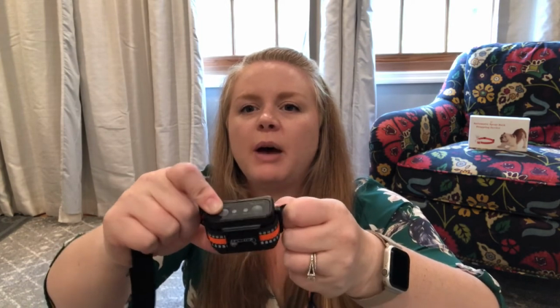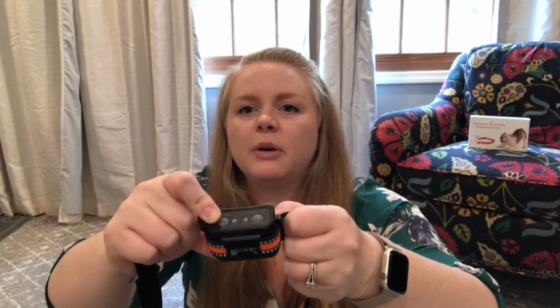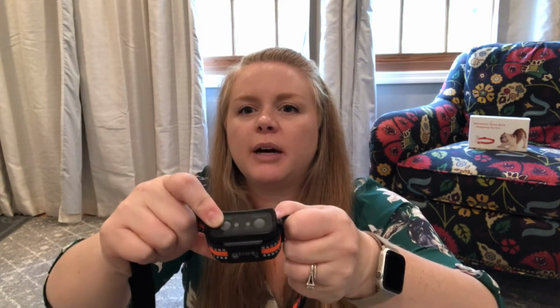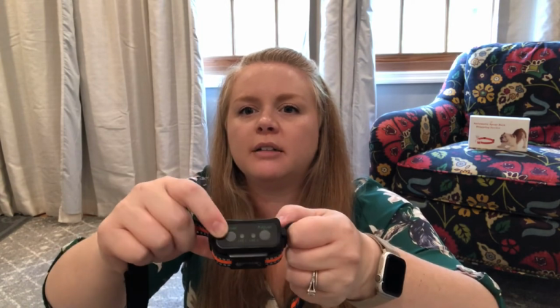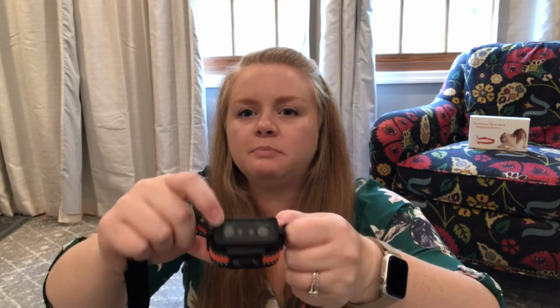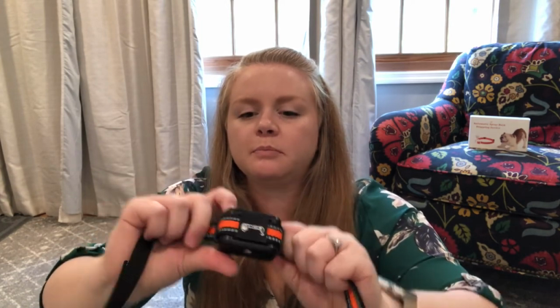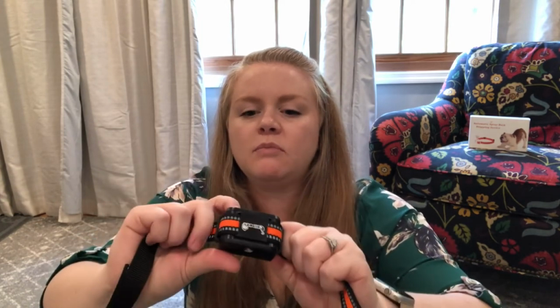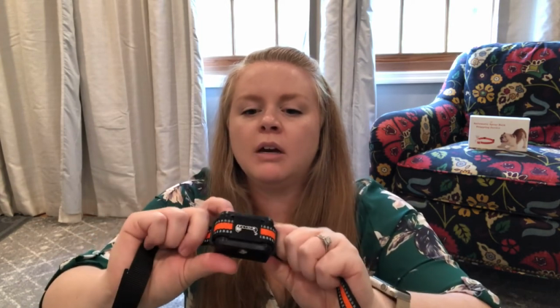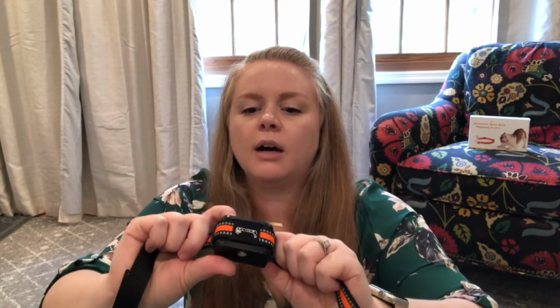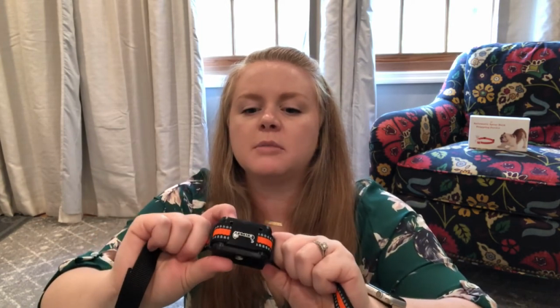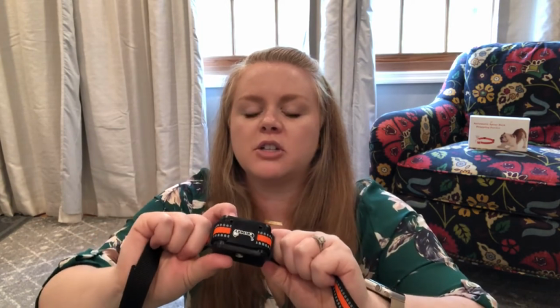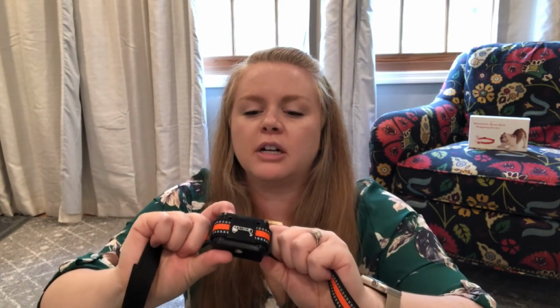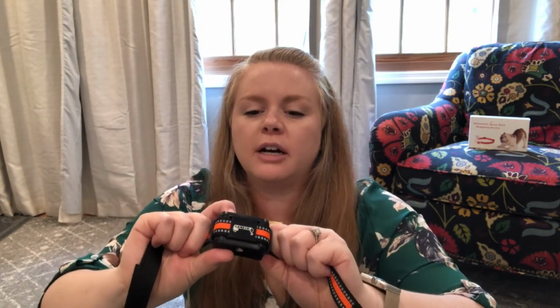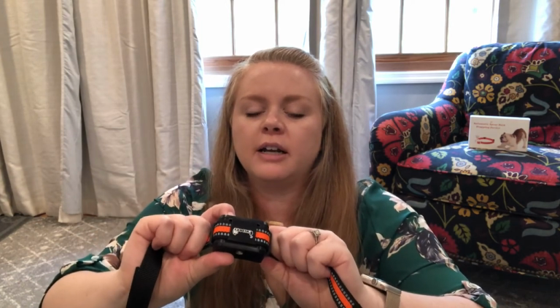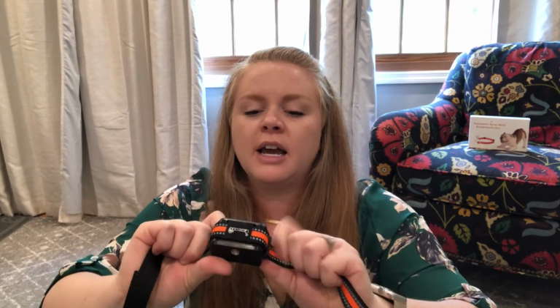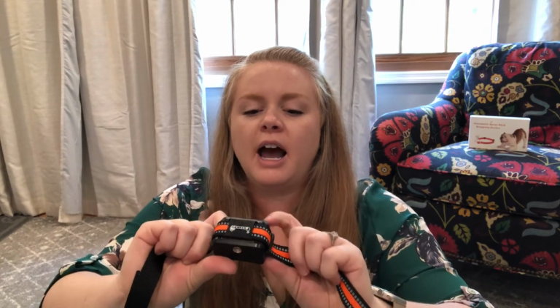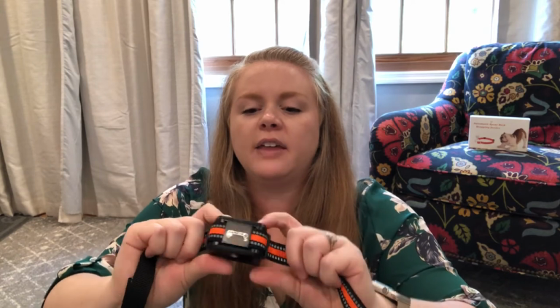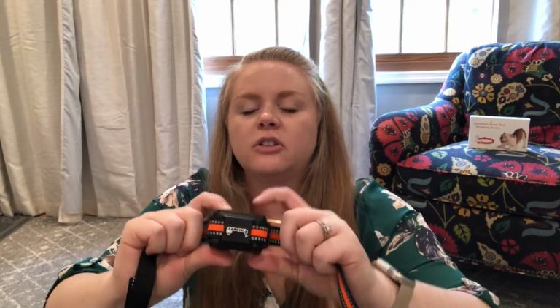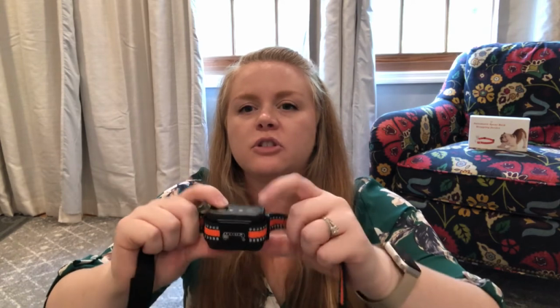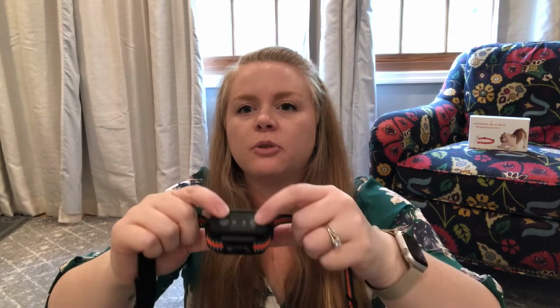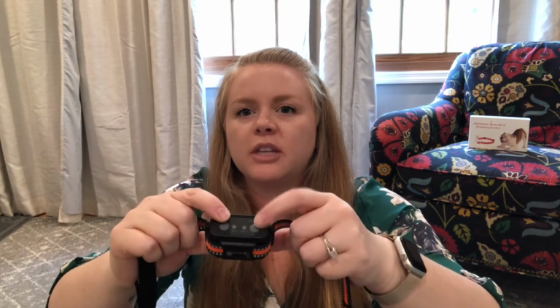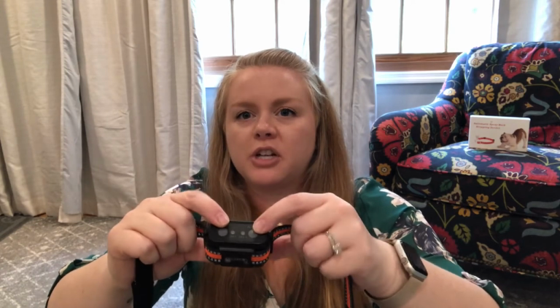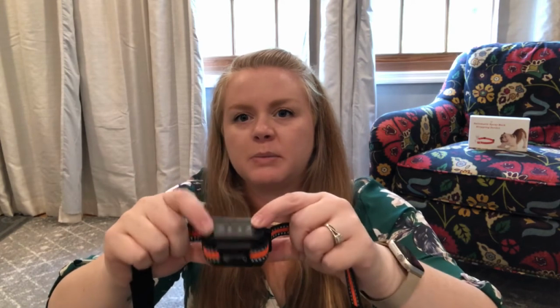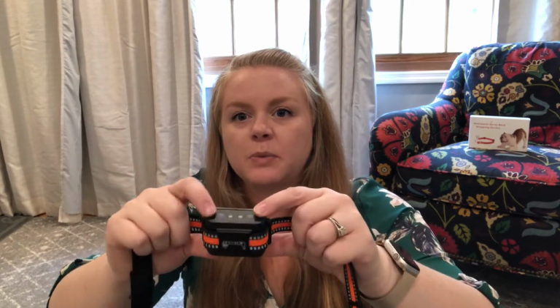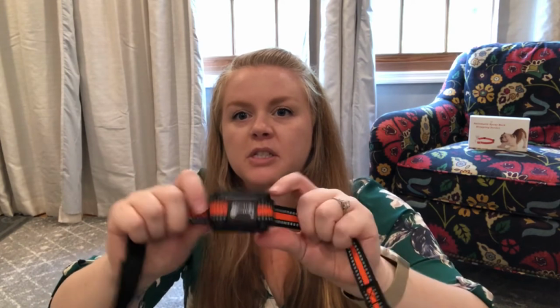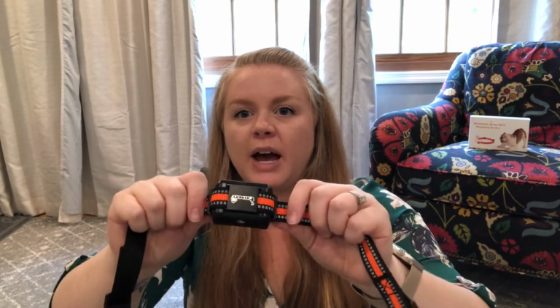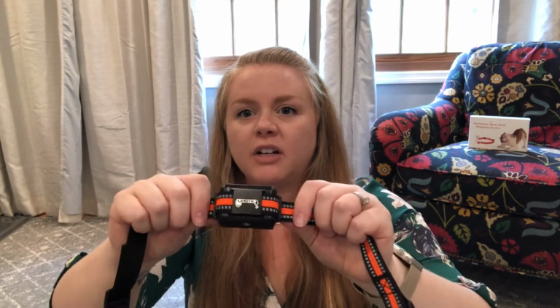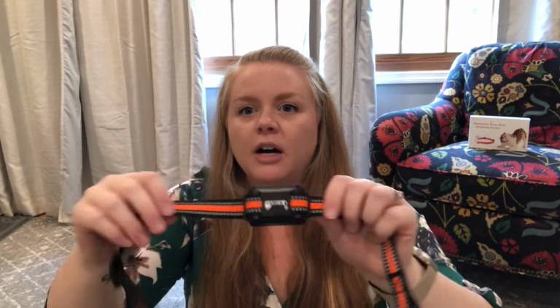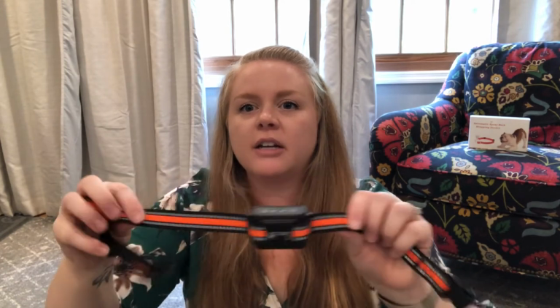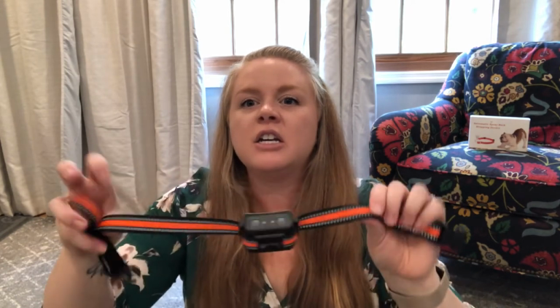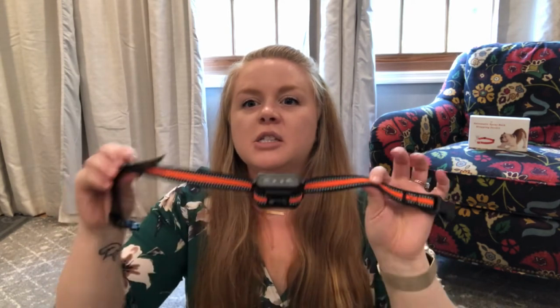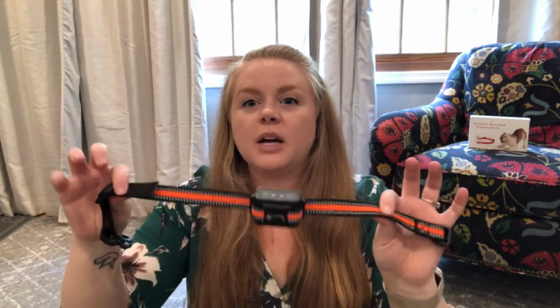Obviously when you turn it on, you're going to do the power button to turn it on, and then you'll do the adjustments once you have it on.